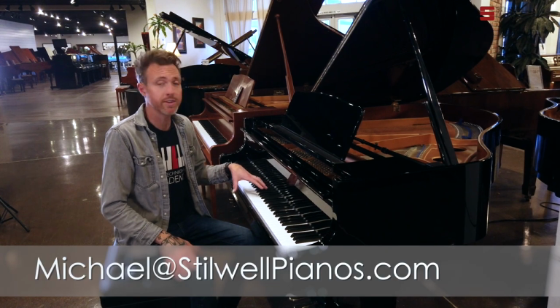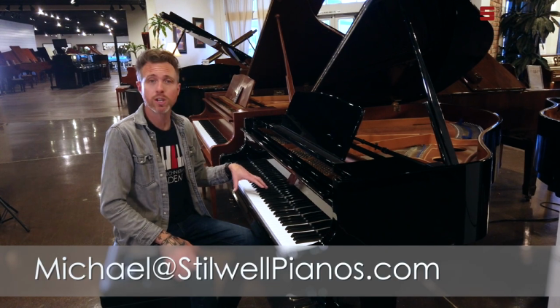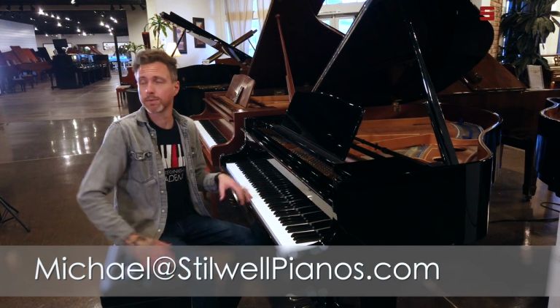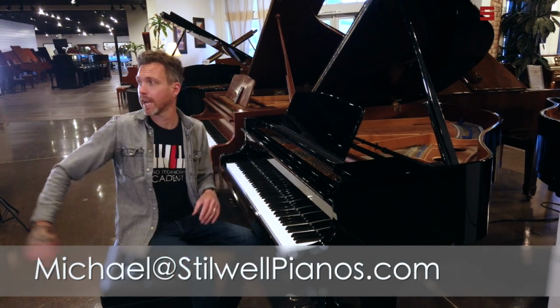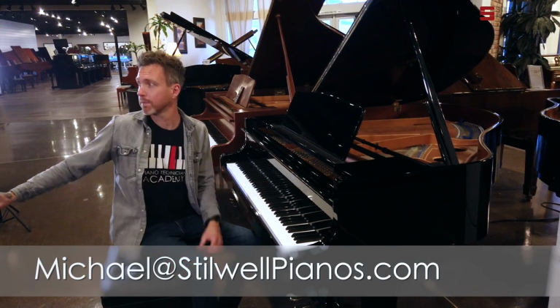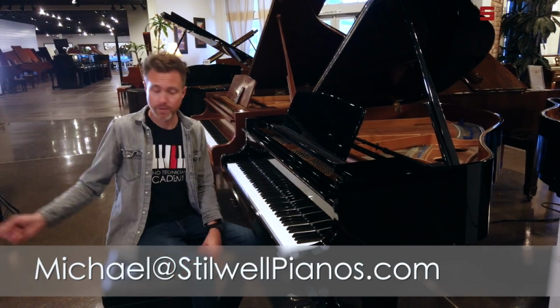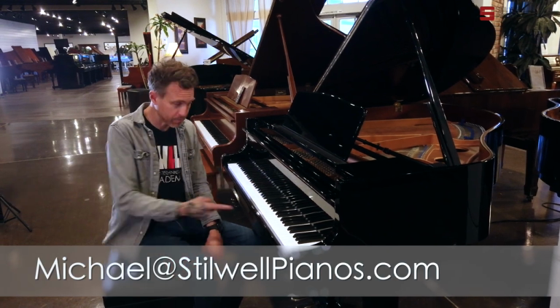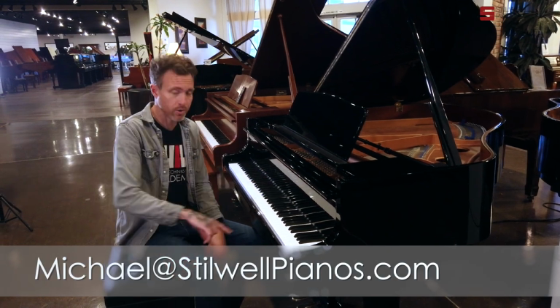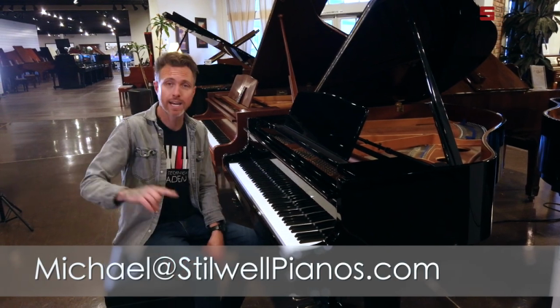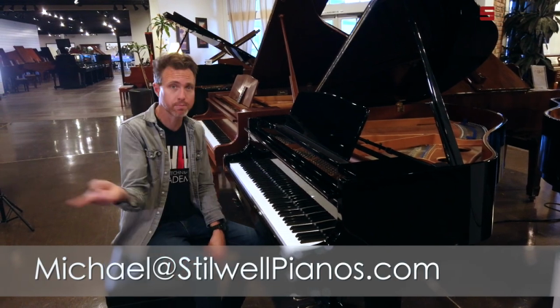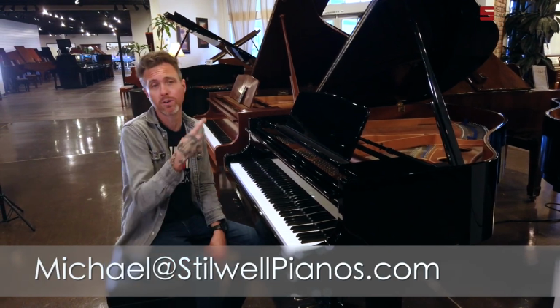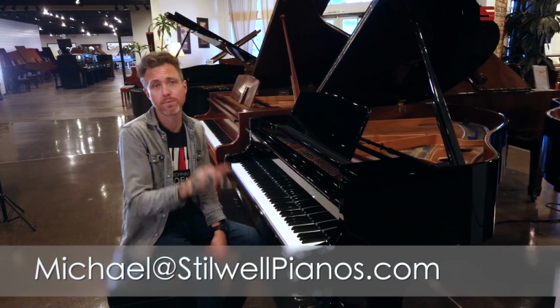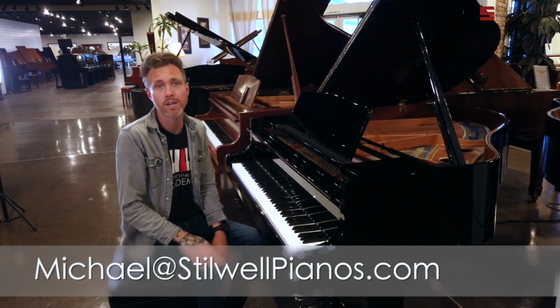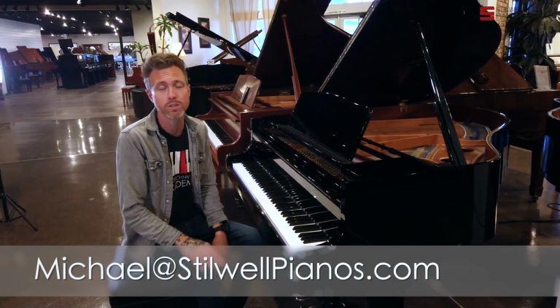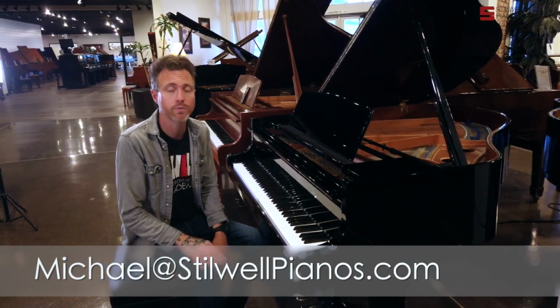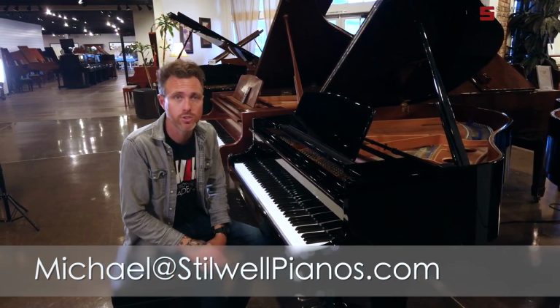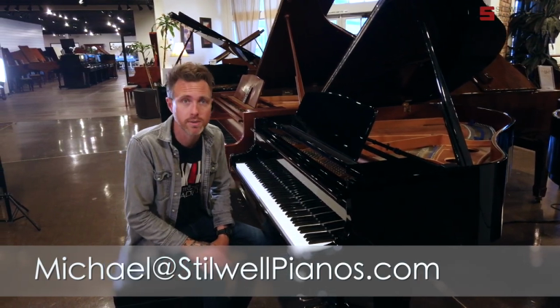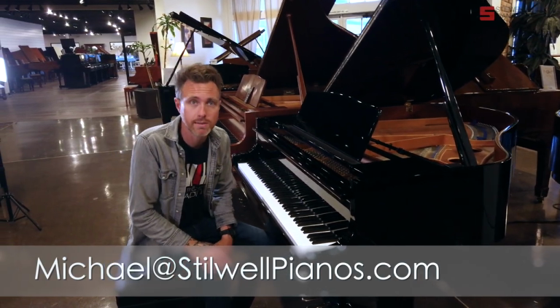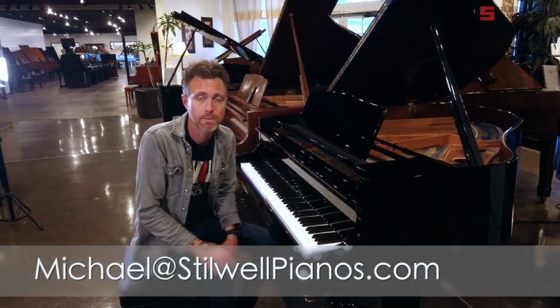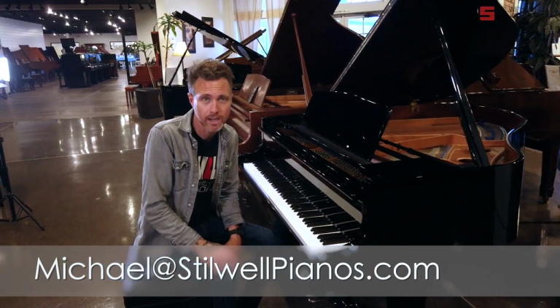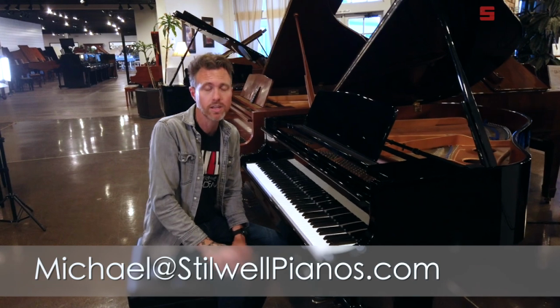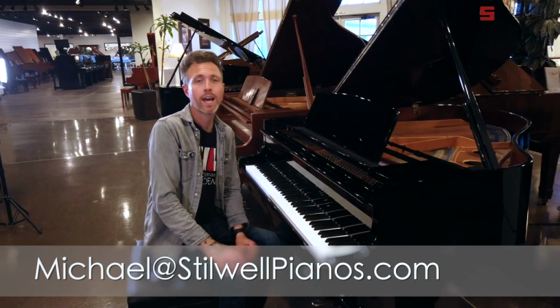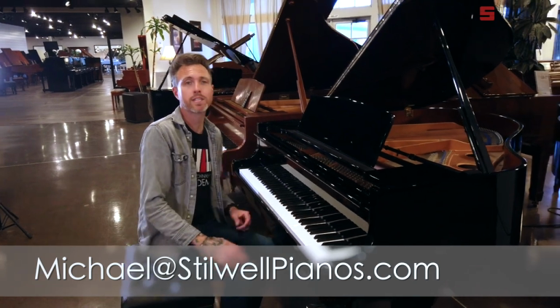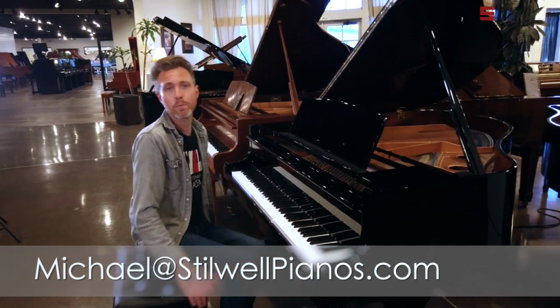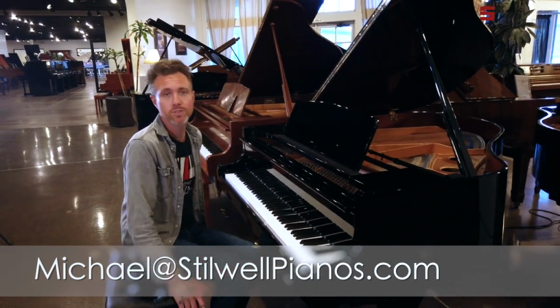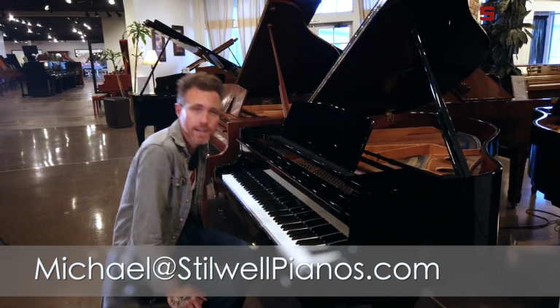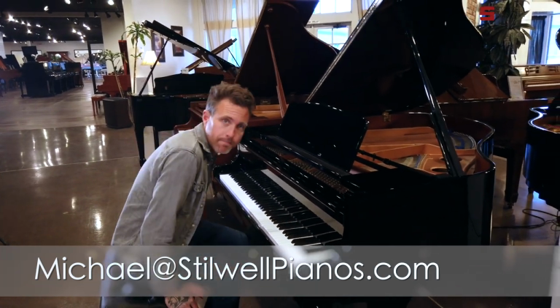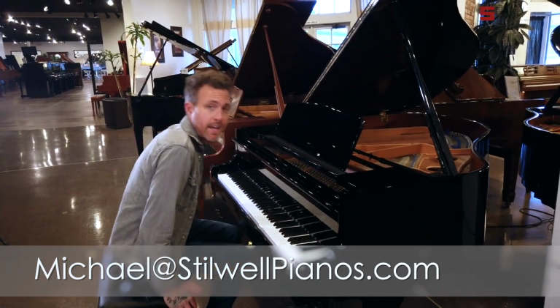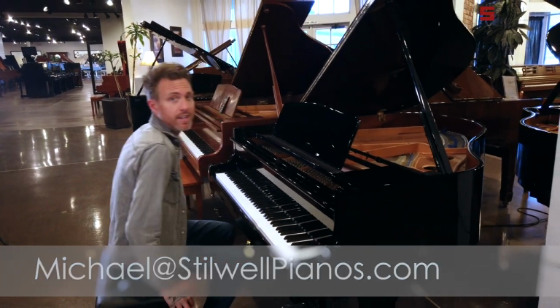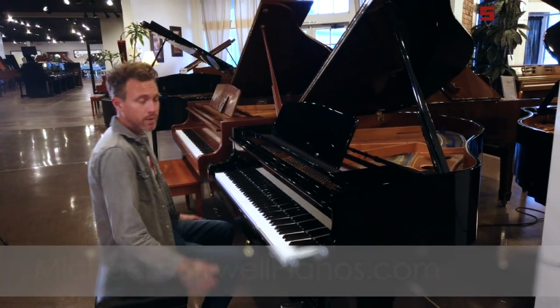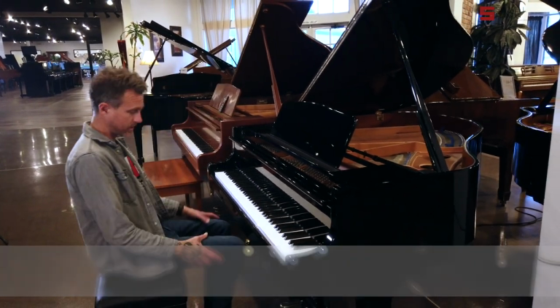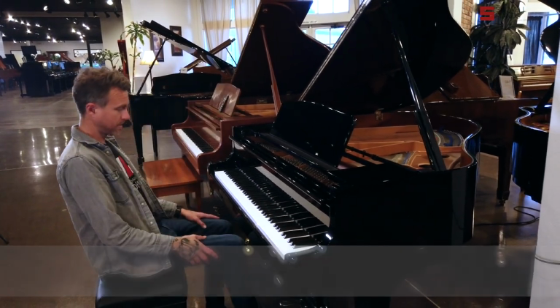If you have any questions about this piano or any other piano on our website, always feel free to shoot me an email at michael@stilwellpianos.com. Thanks for watching, guys.